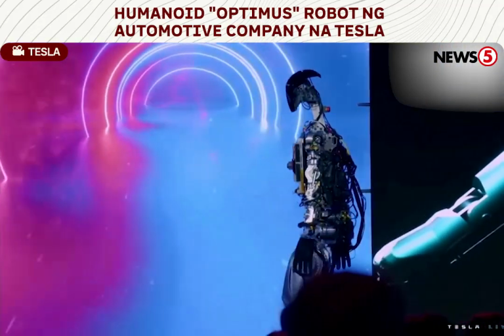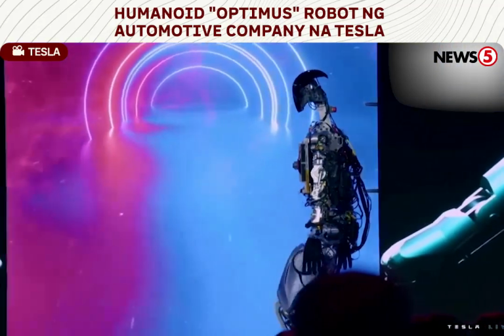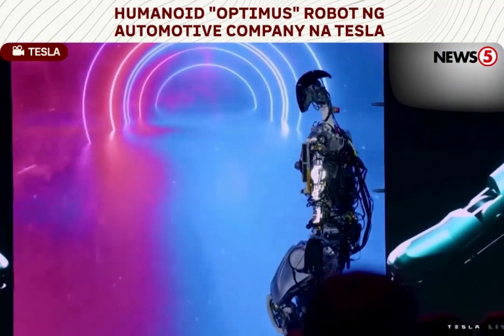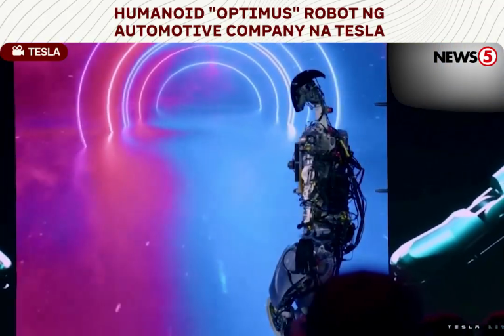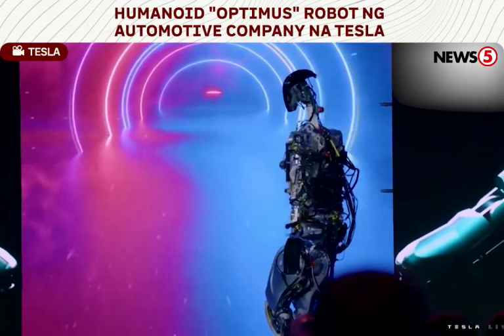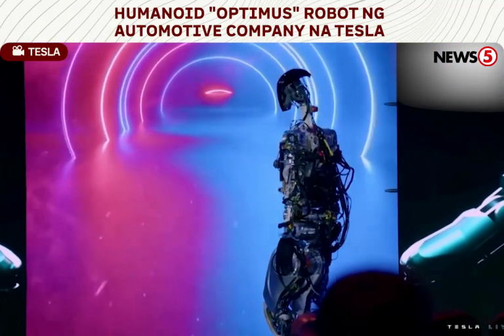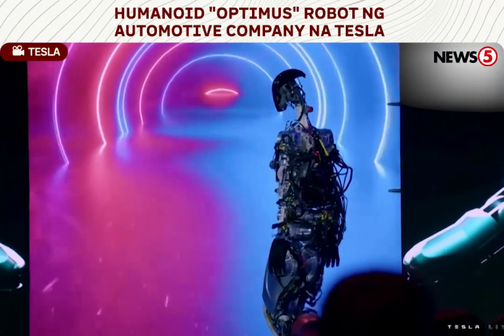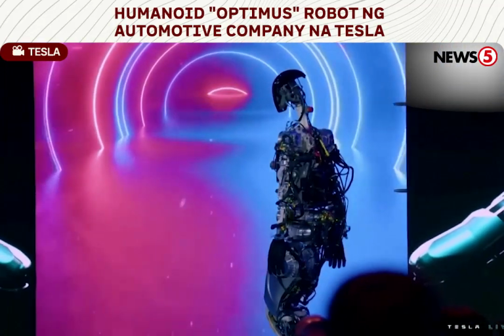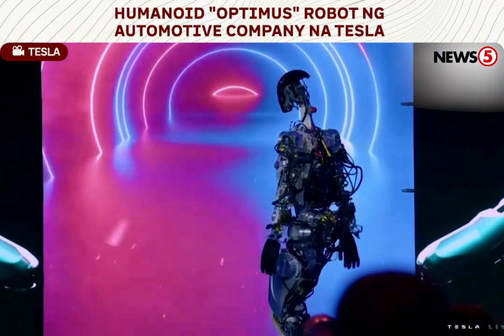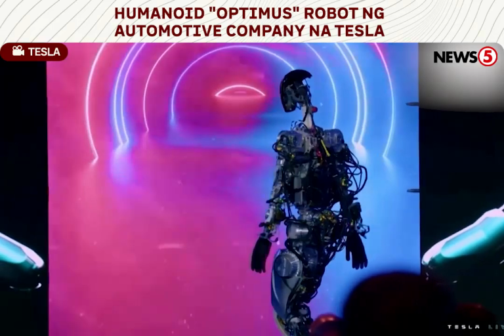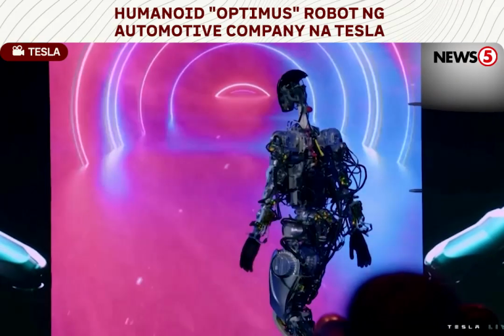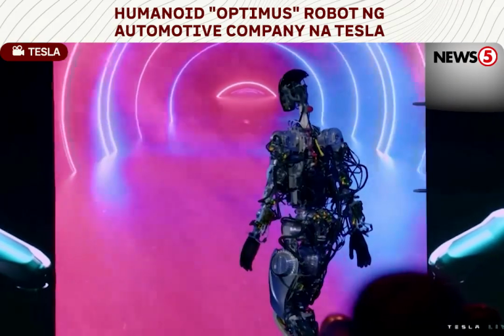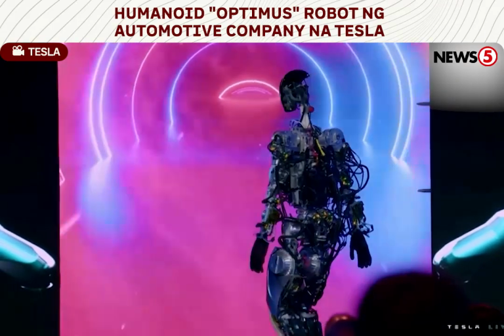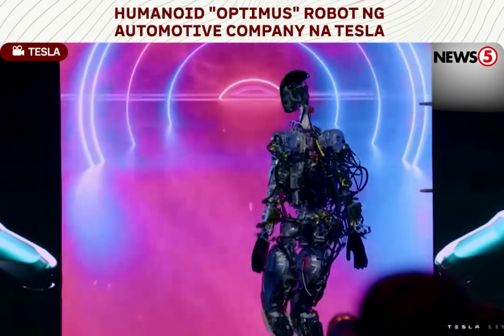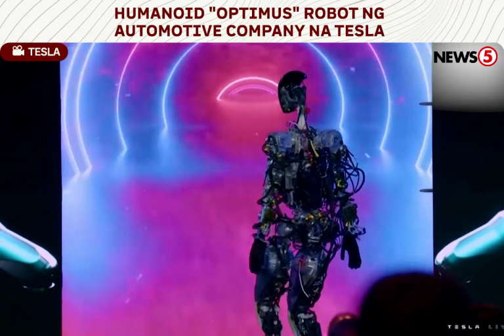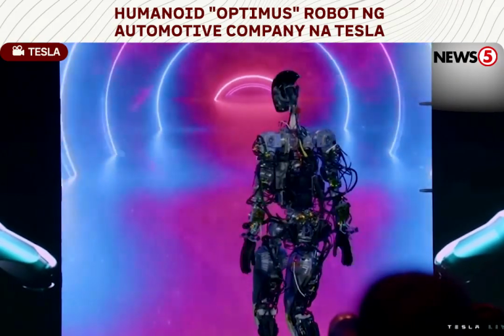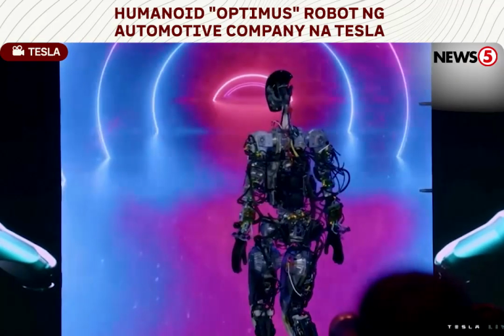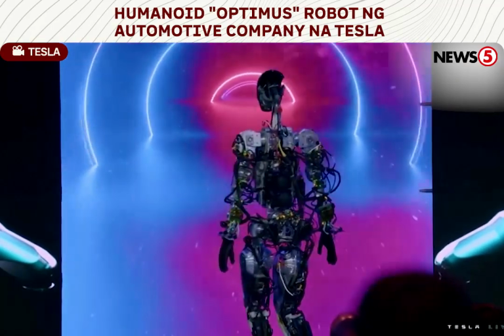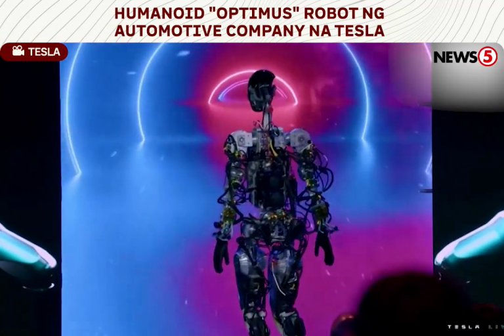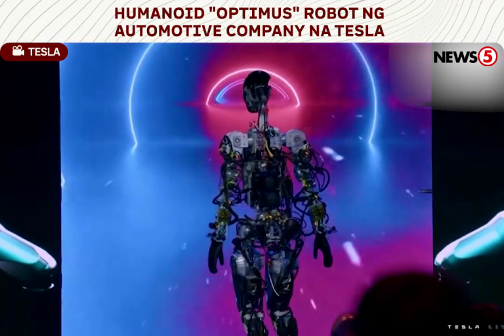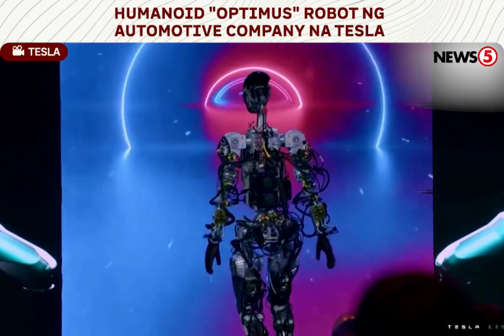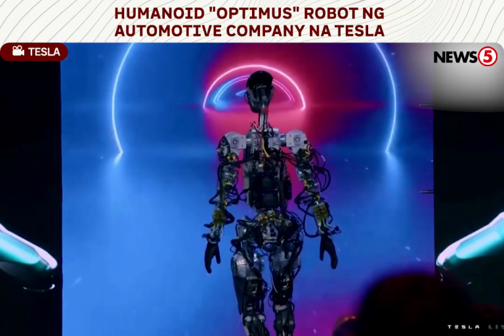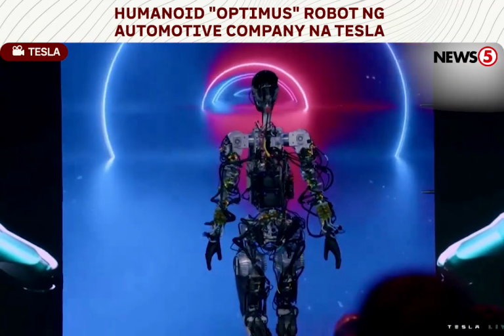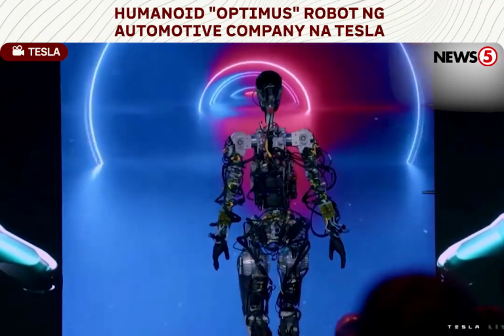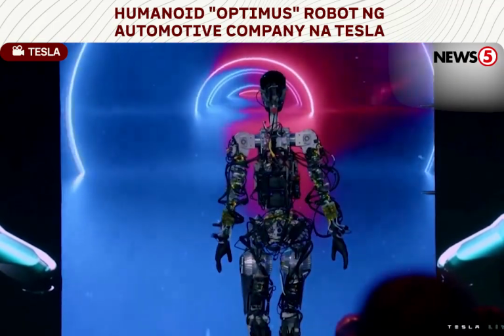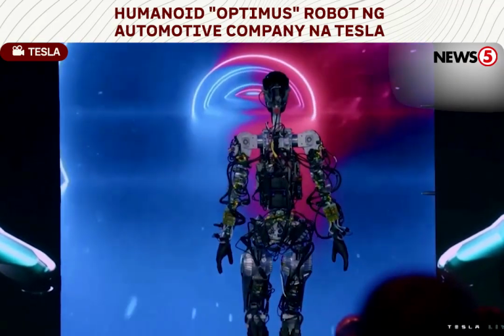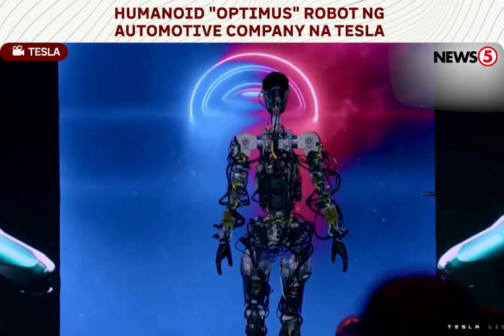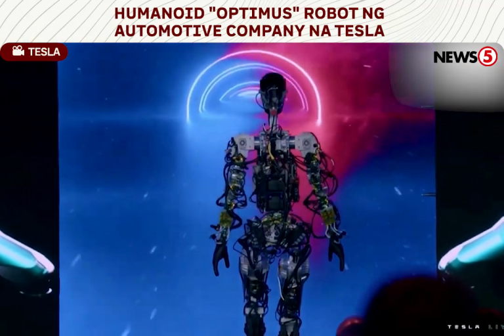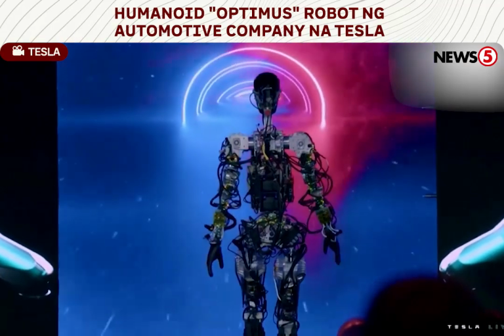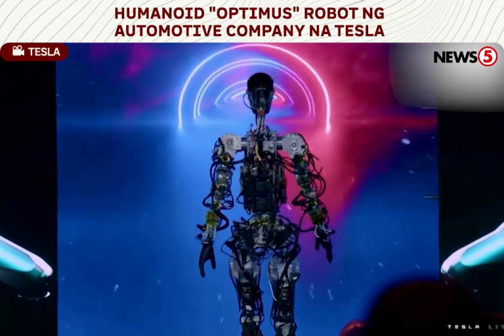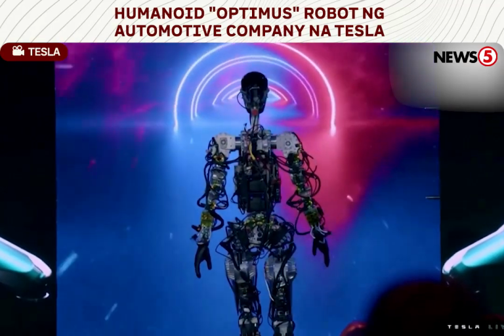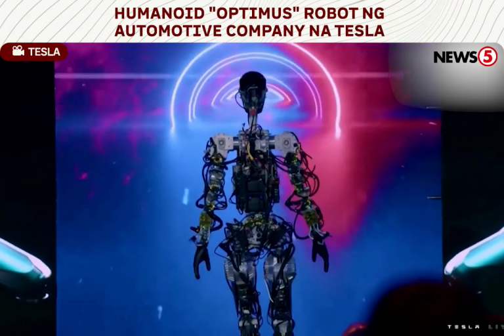This is literally the first time the robot has operated without a tether. The tether was on stage tonight.